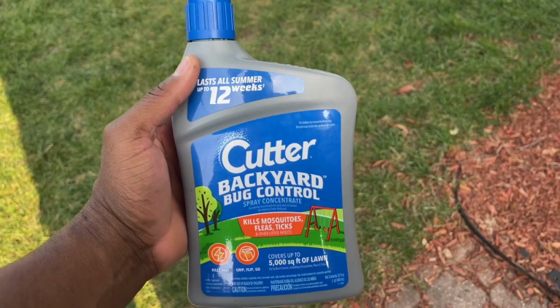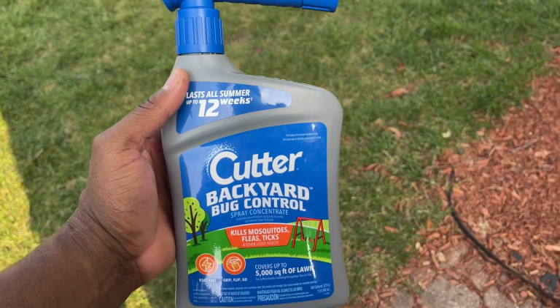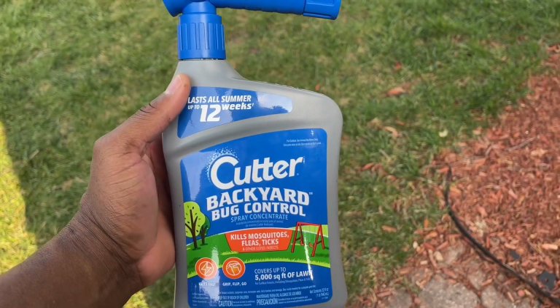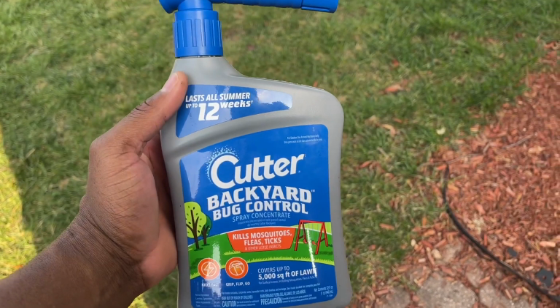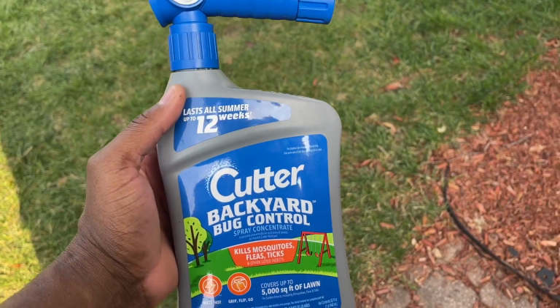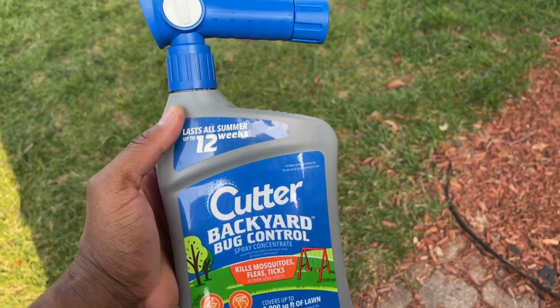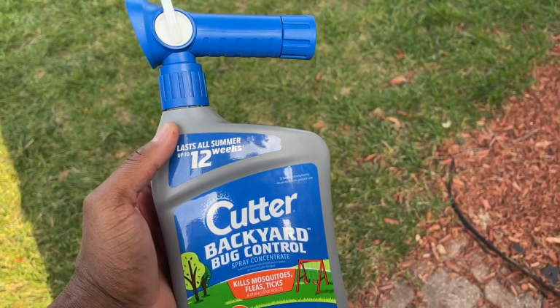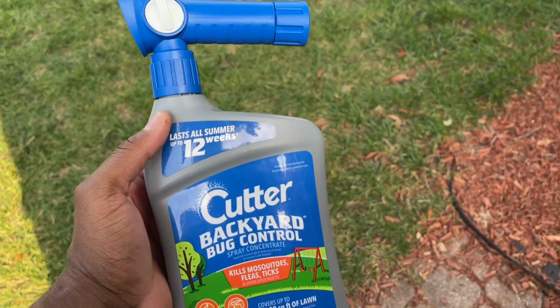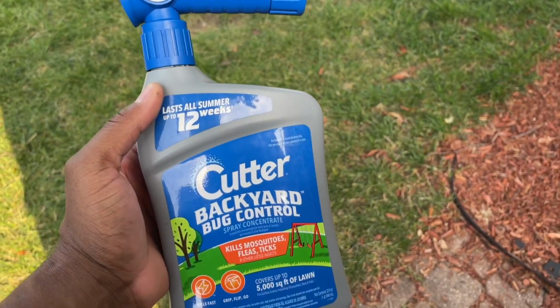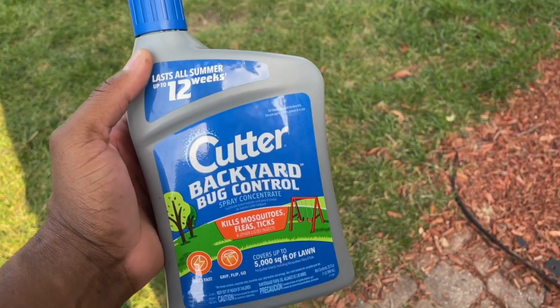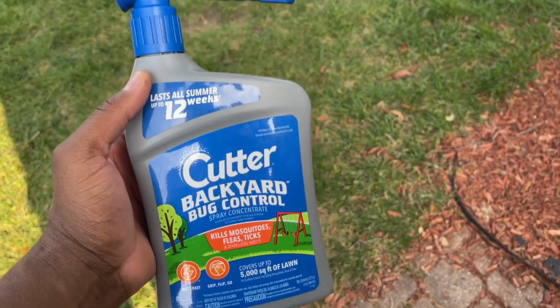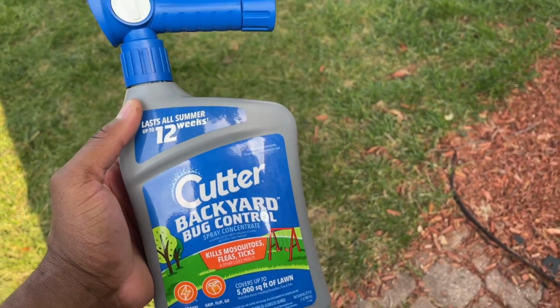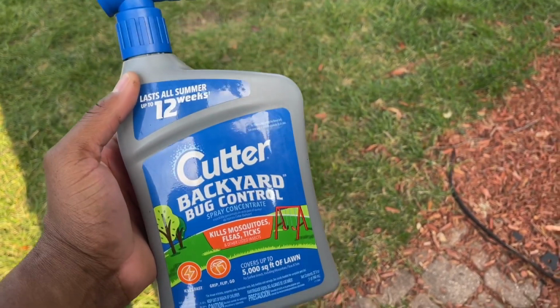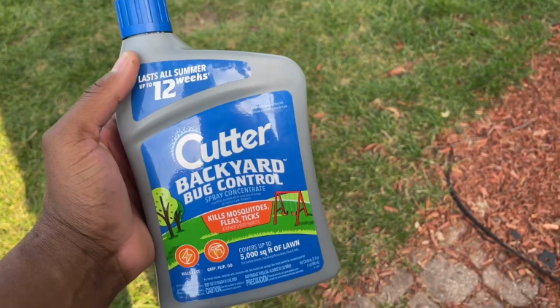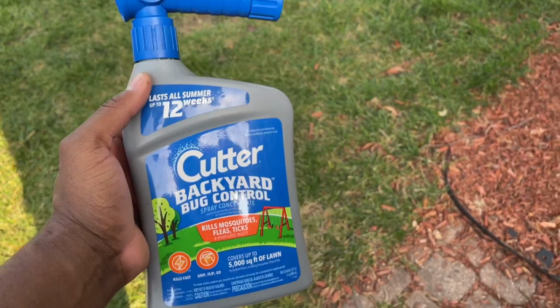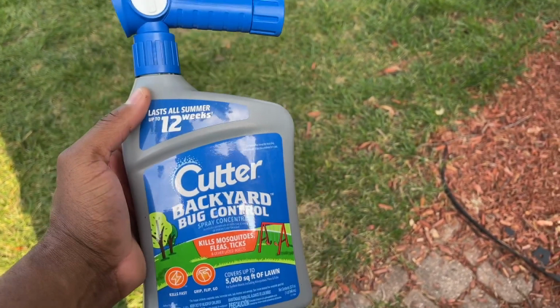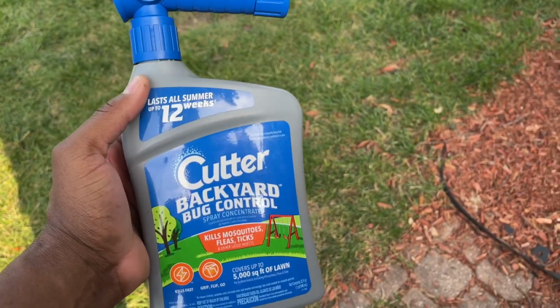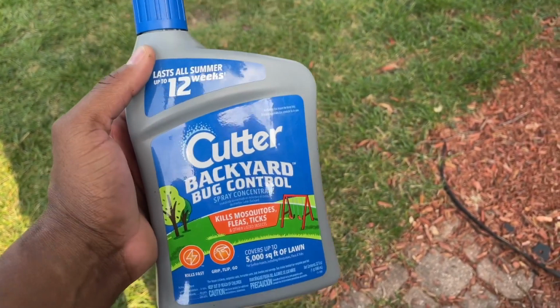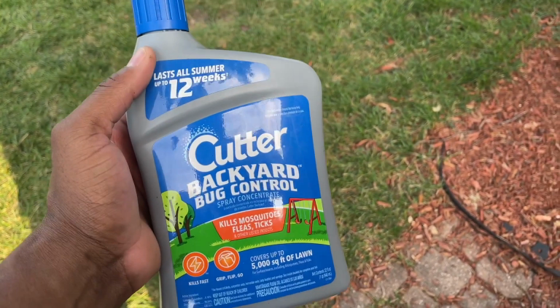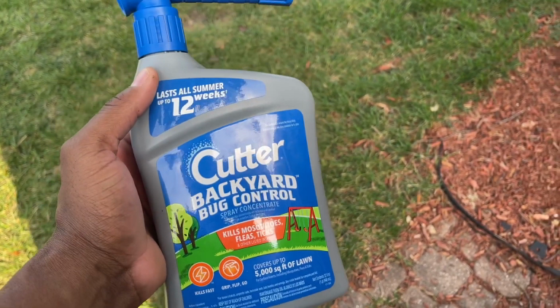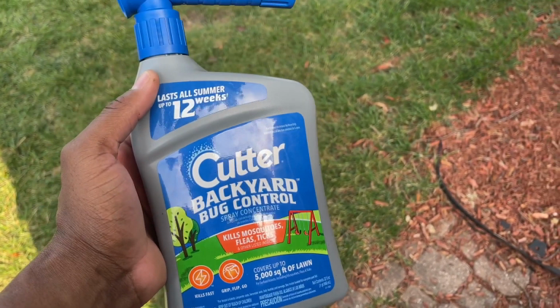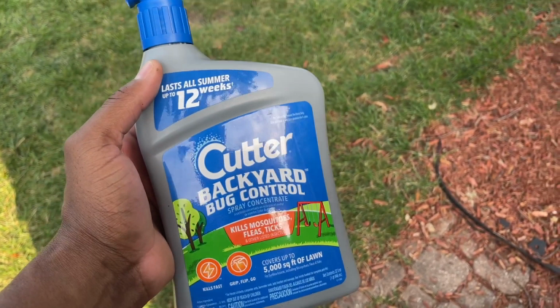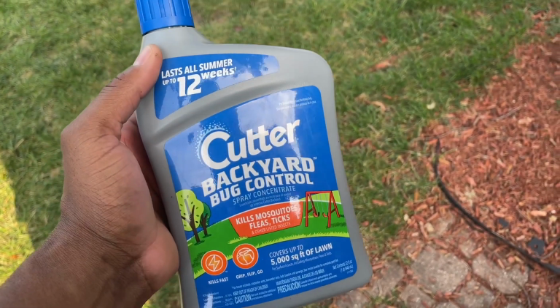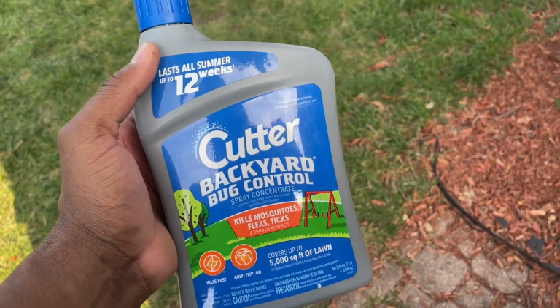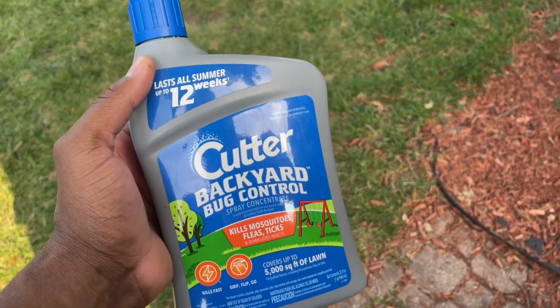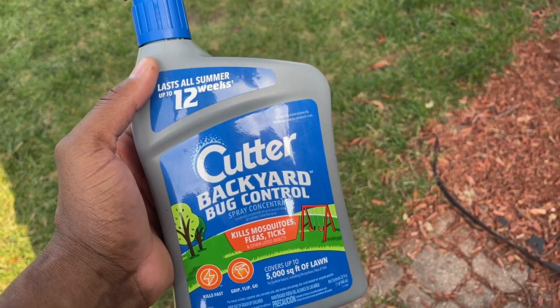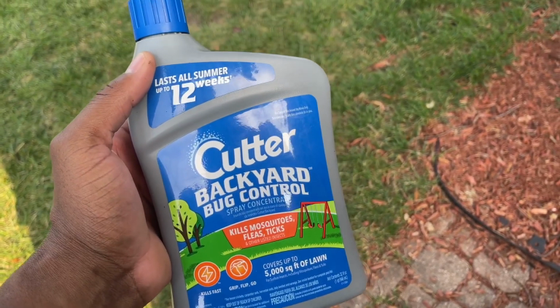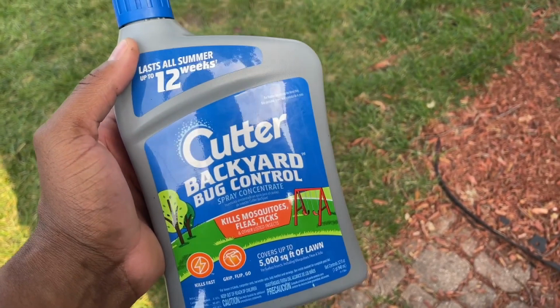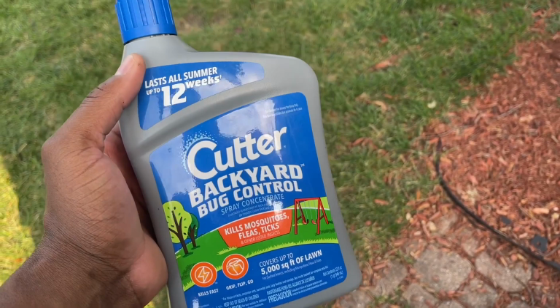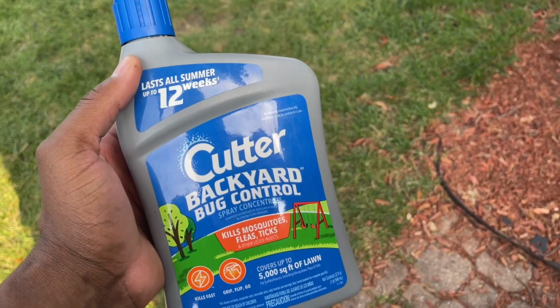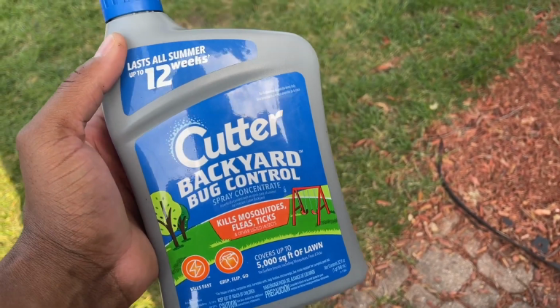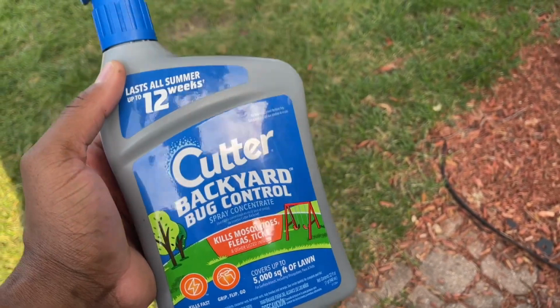What's up guys, we're today taking a look at this Cutter Backyard Bug Control. This kills mosquitoes, fleas, ticks.